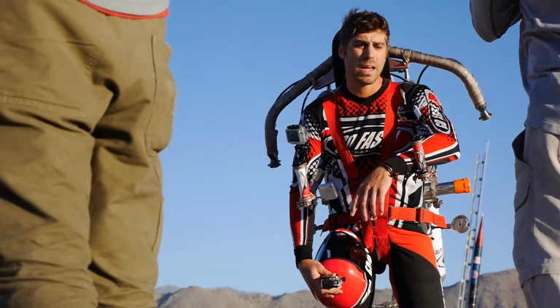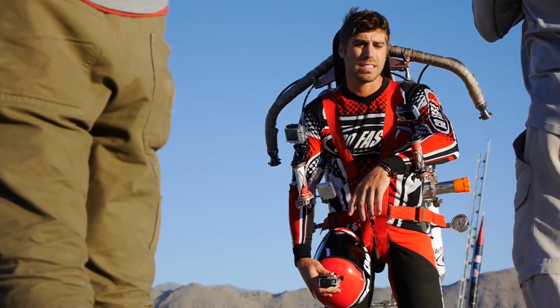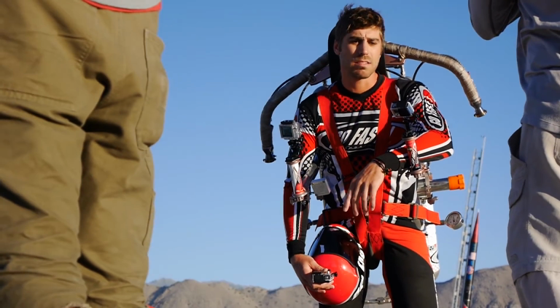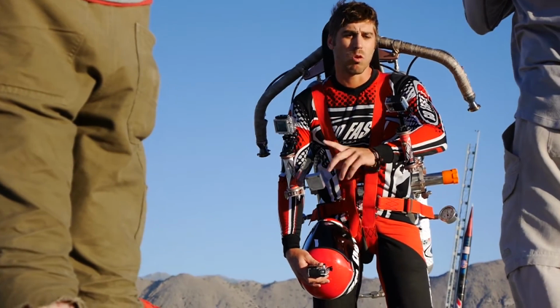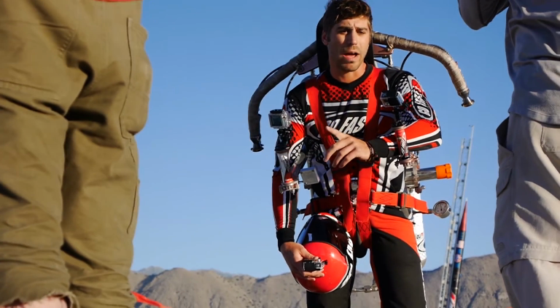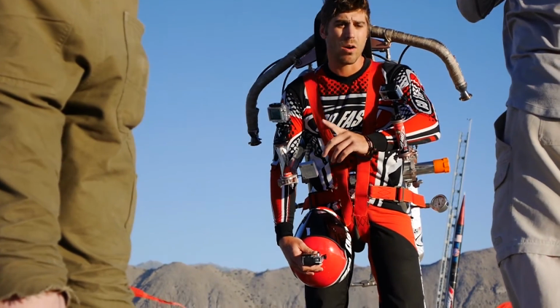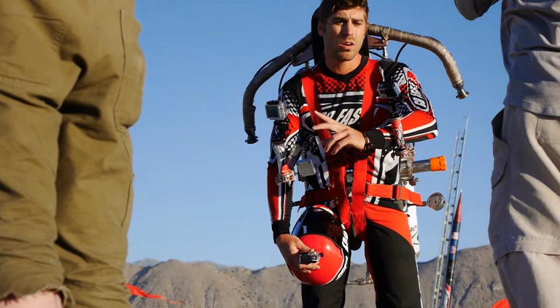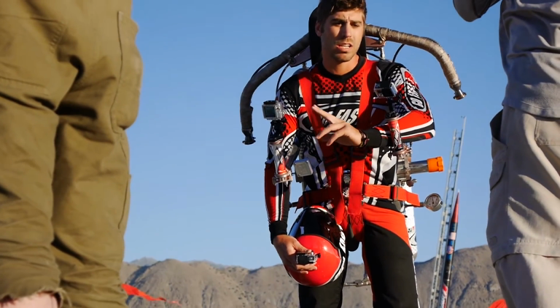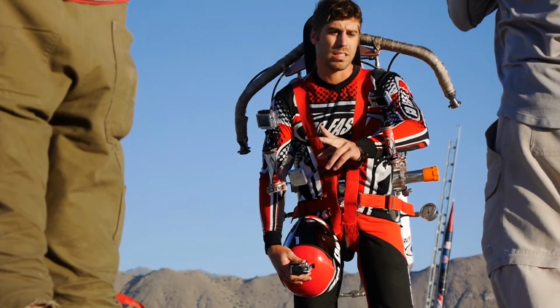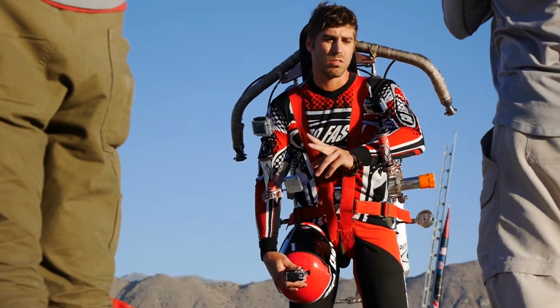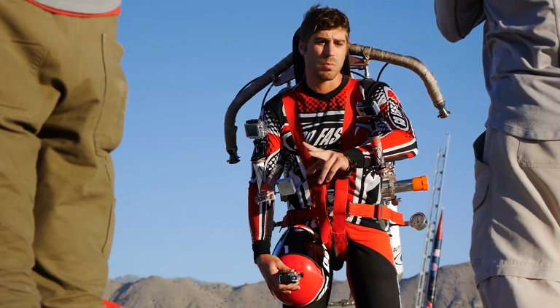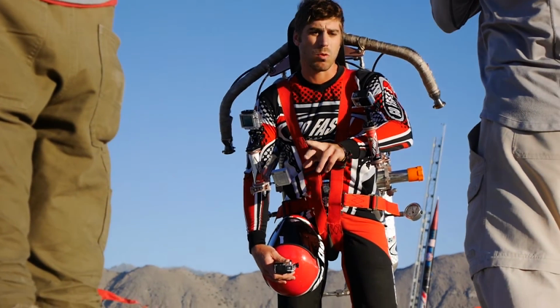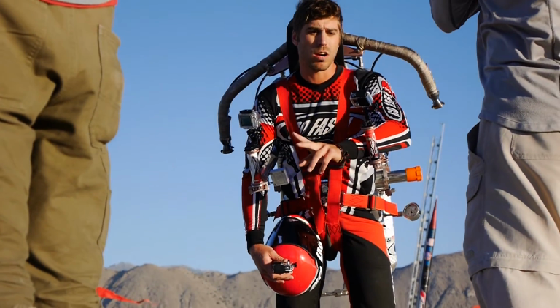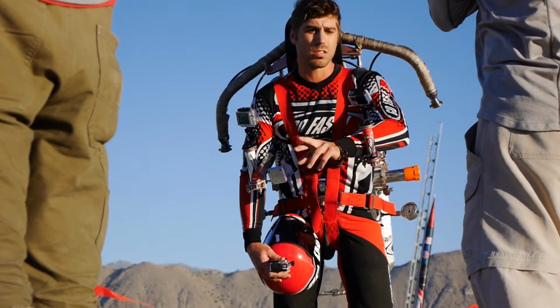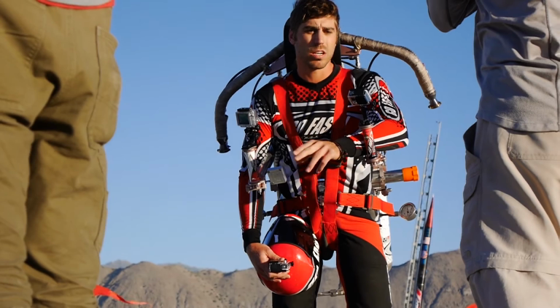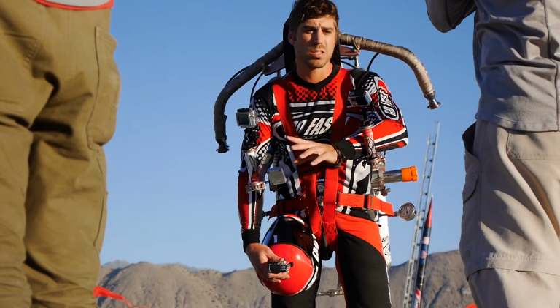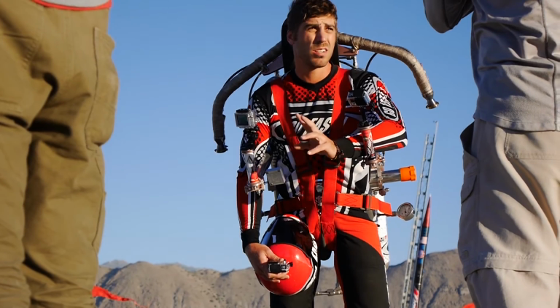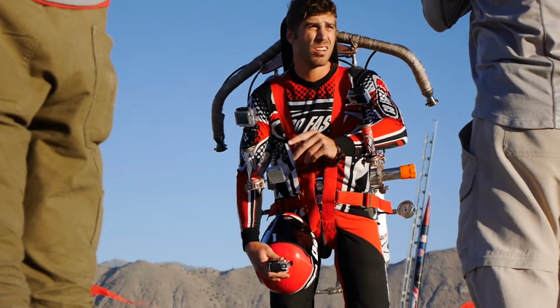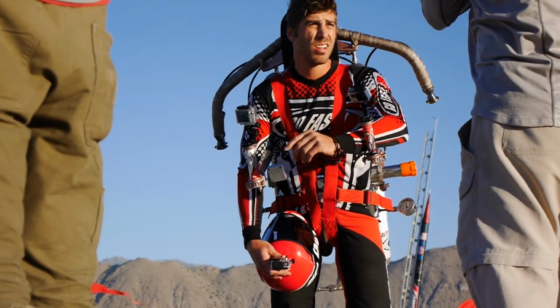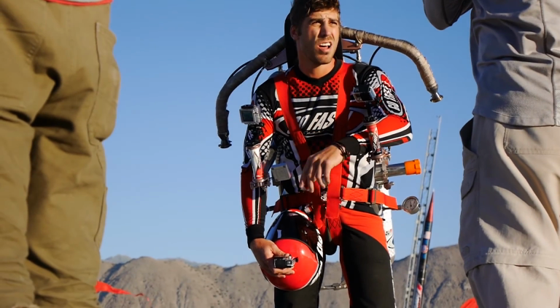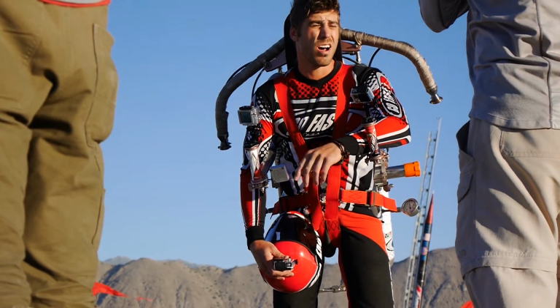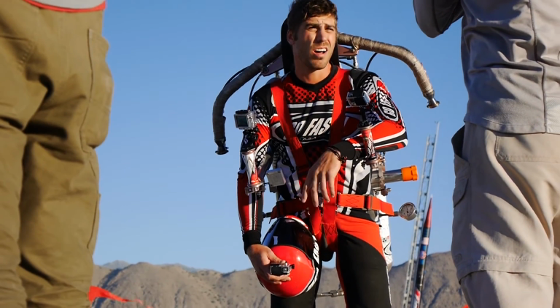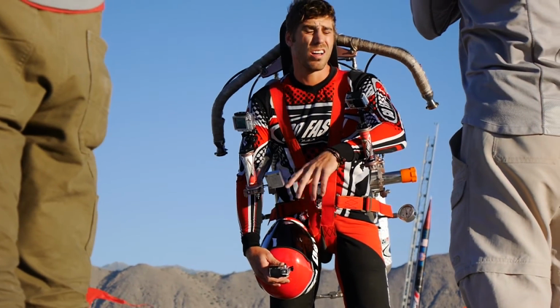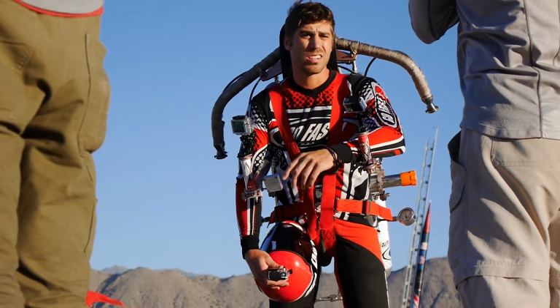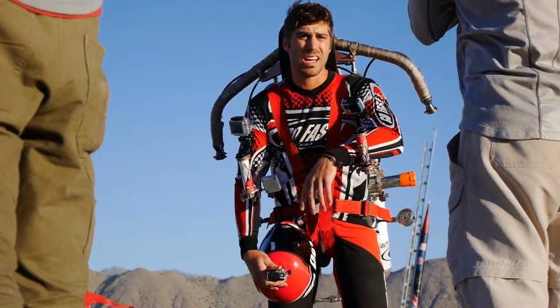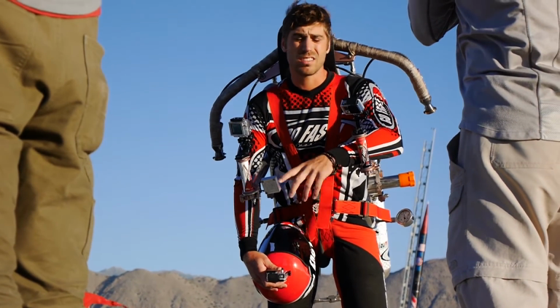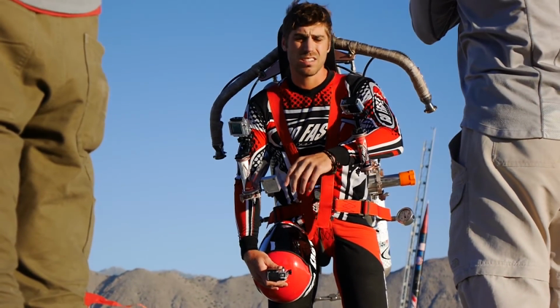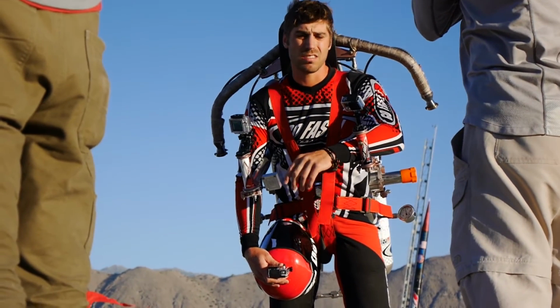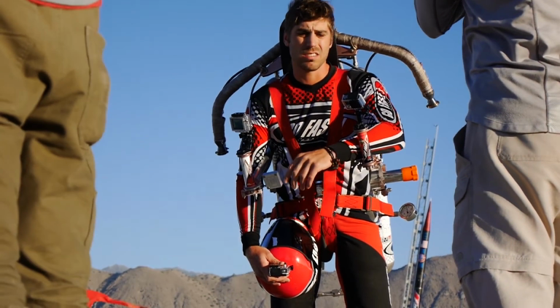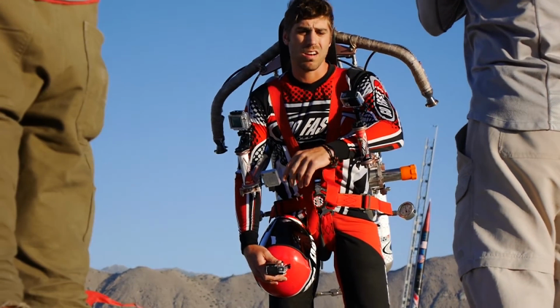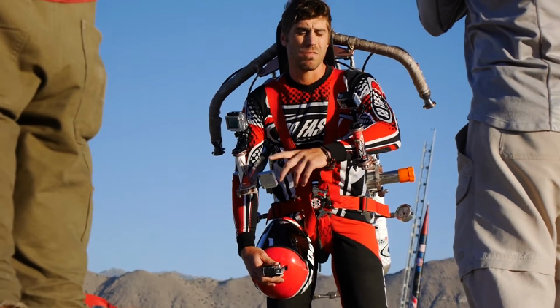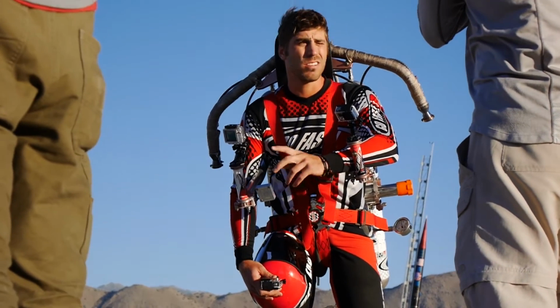It takes more power. It takes a little bit more concentration. Yeah, it's a lot of fun.